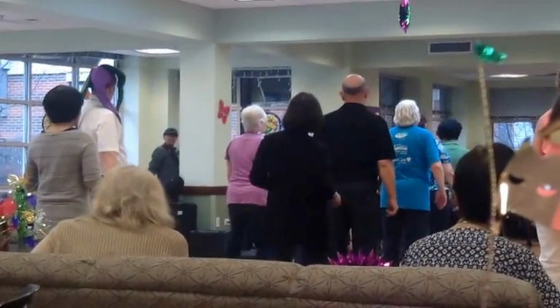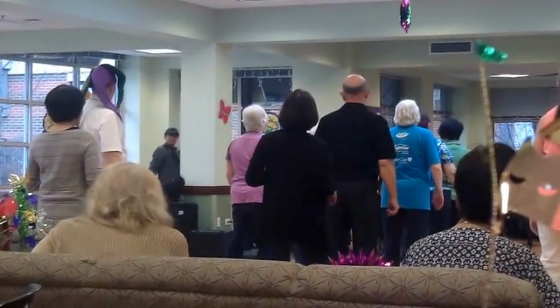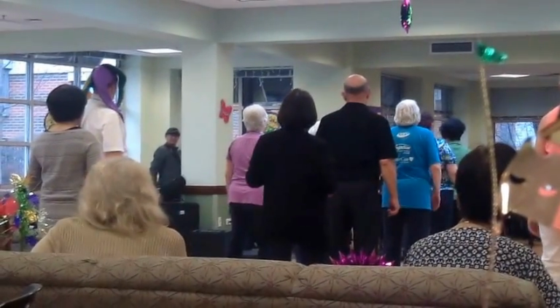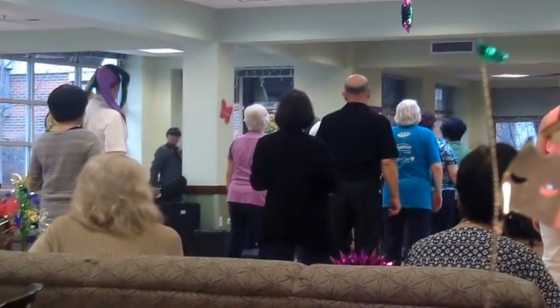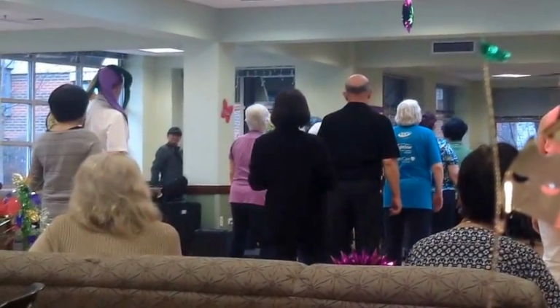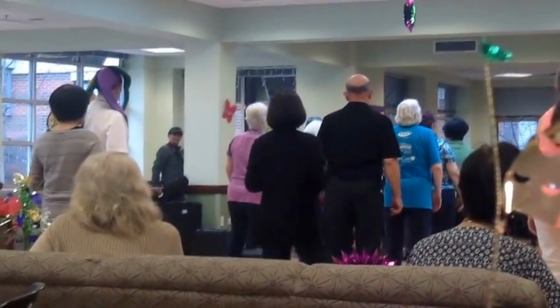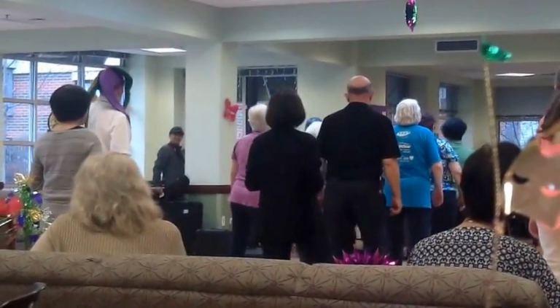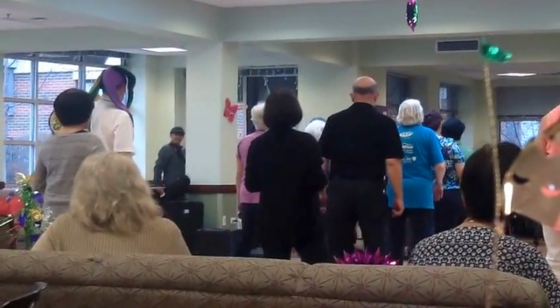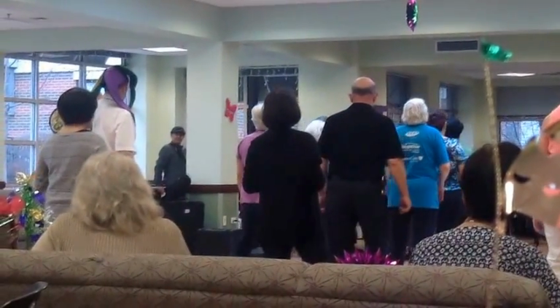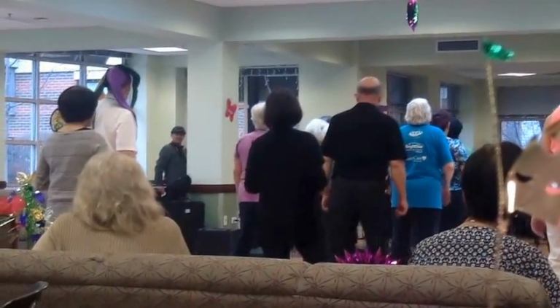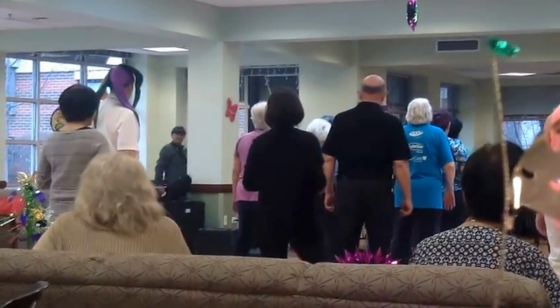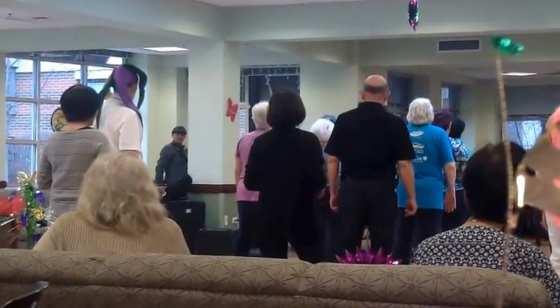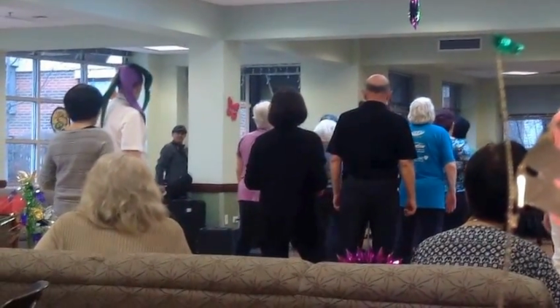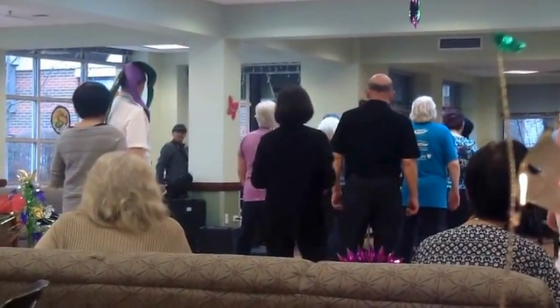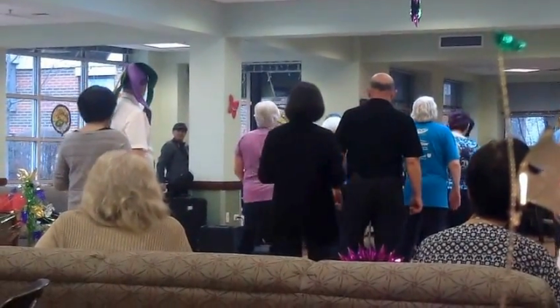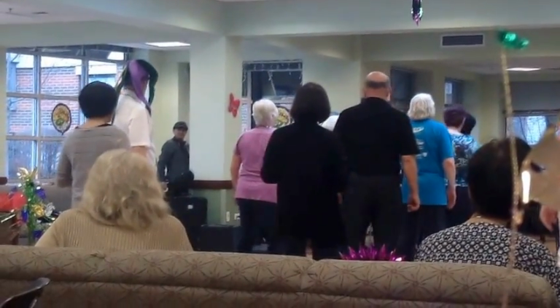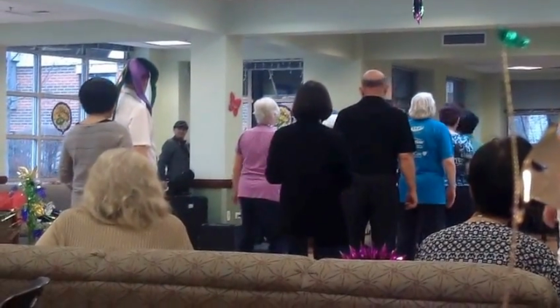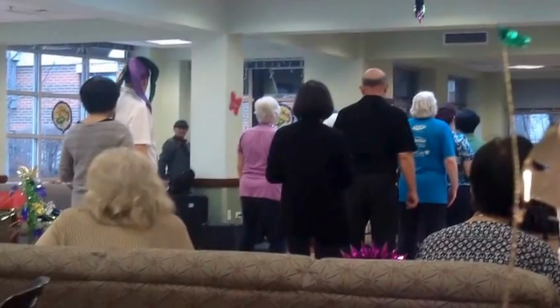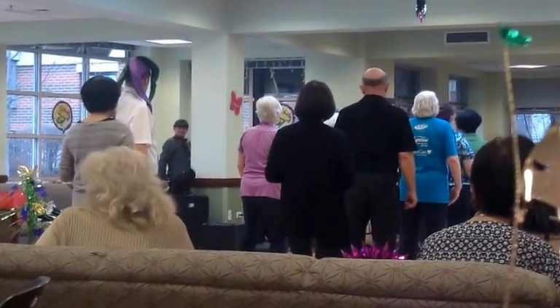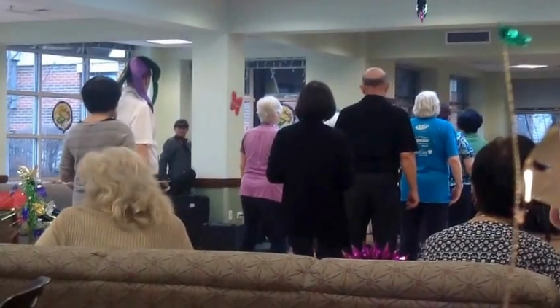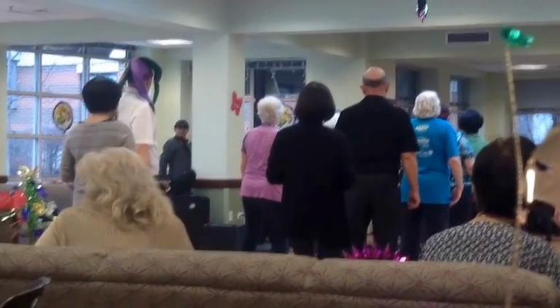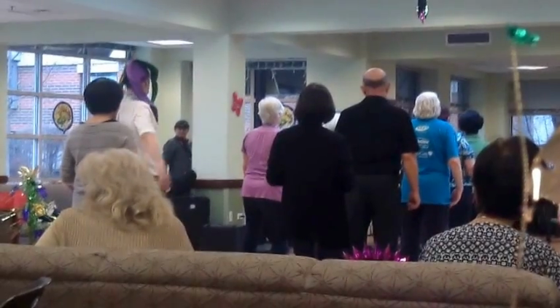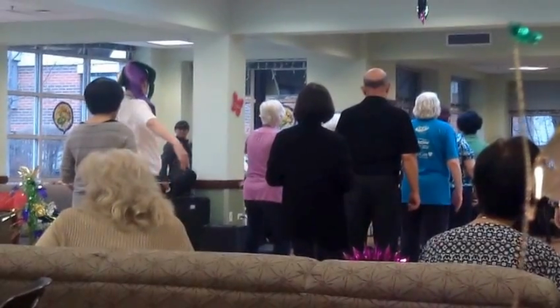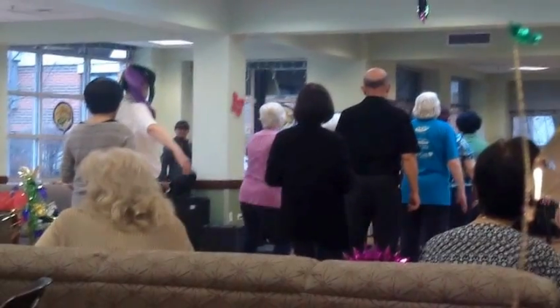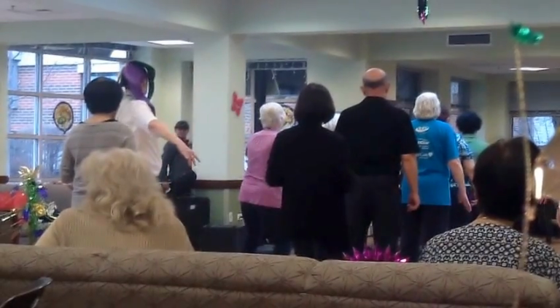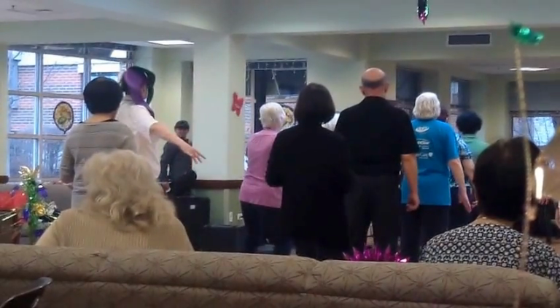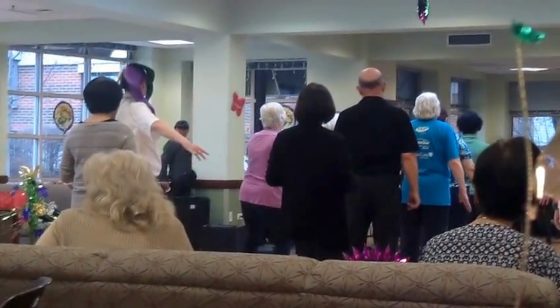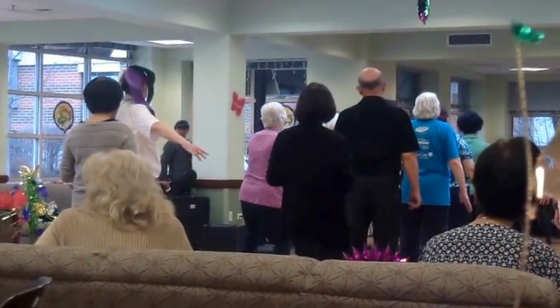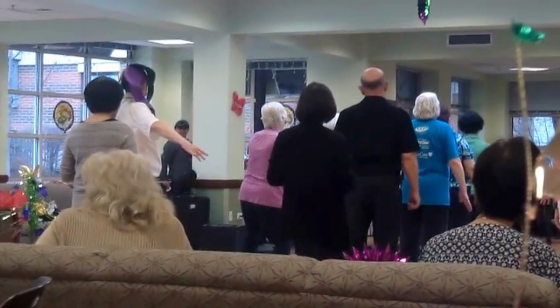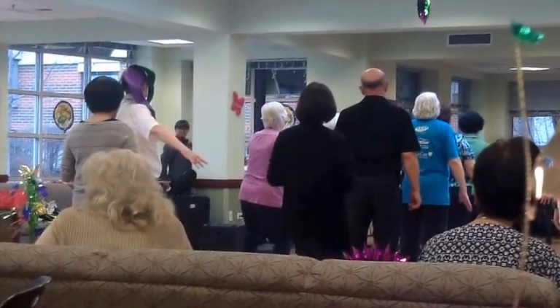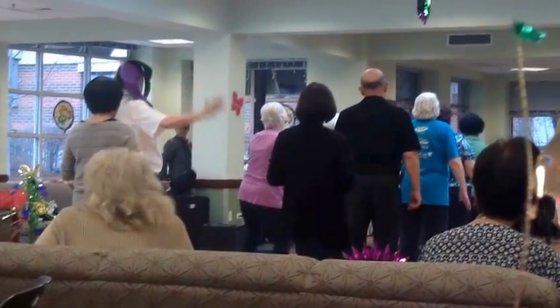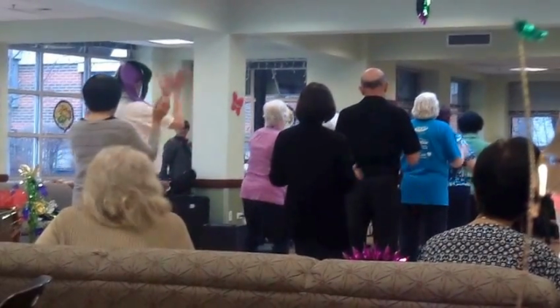Right foot, left stomp. Left foot, left stomp. Freeze! Freeze! Everybody clap your hands.